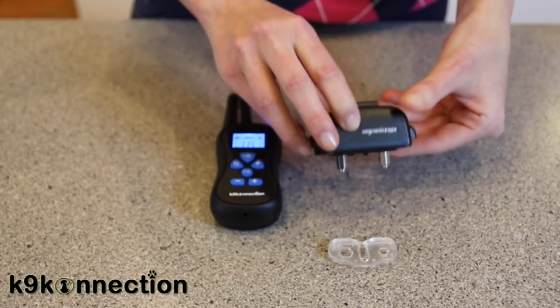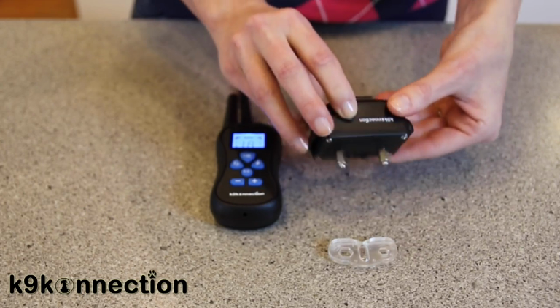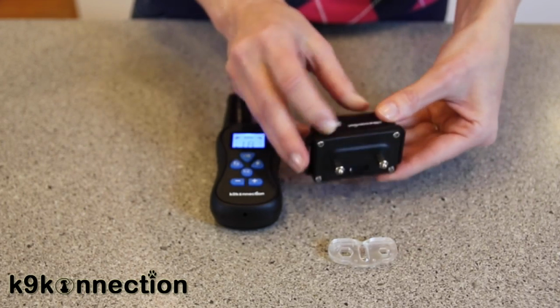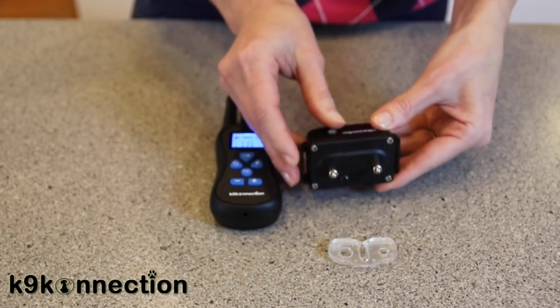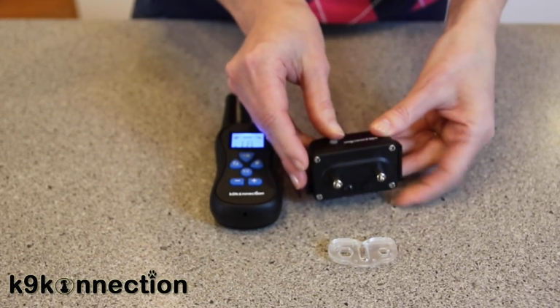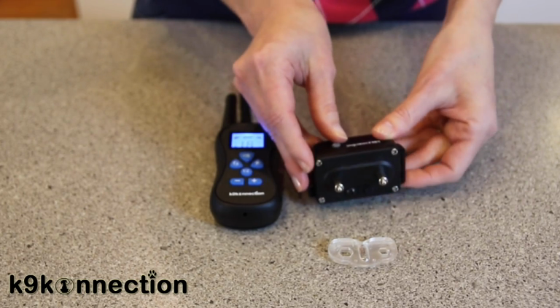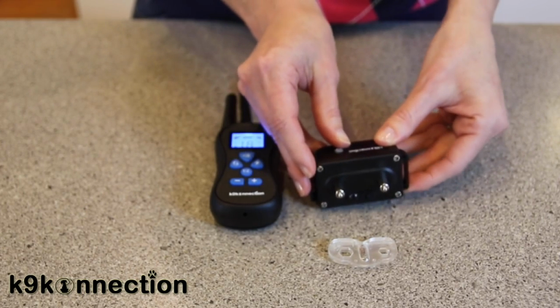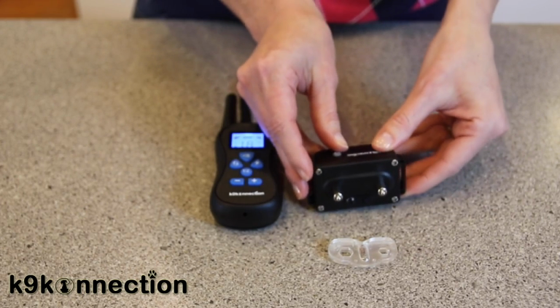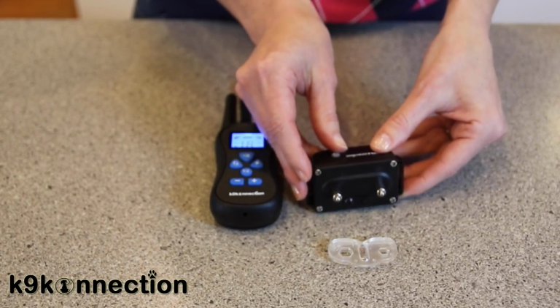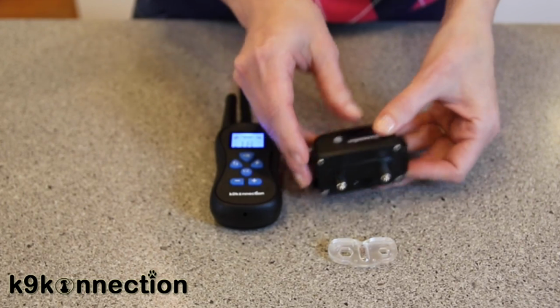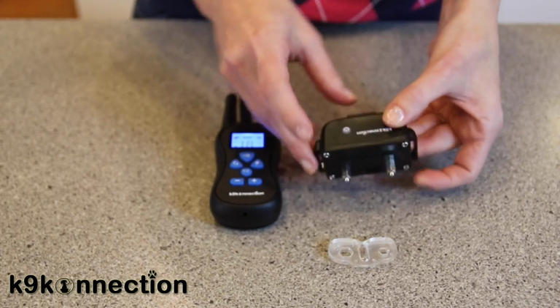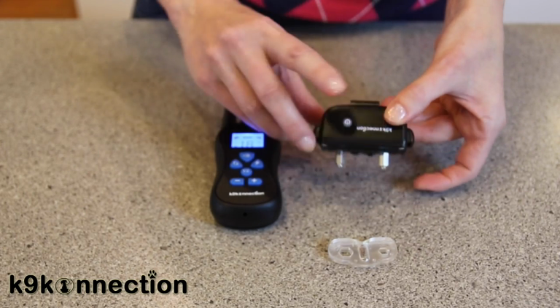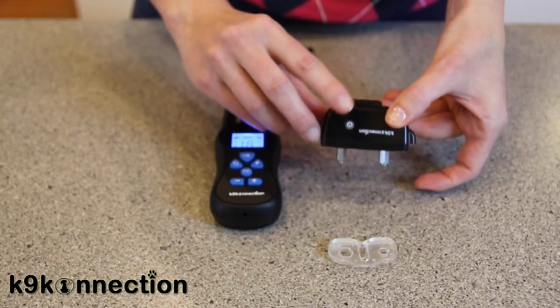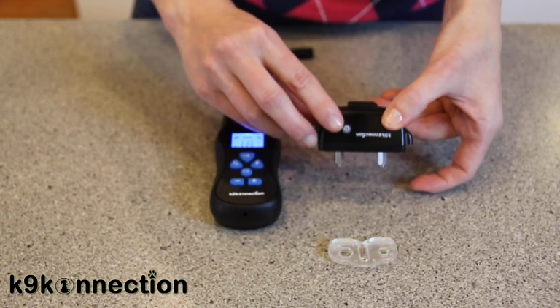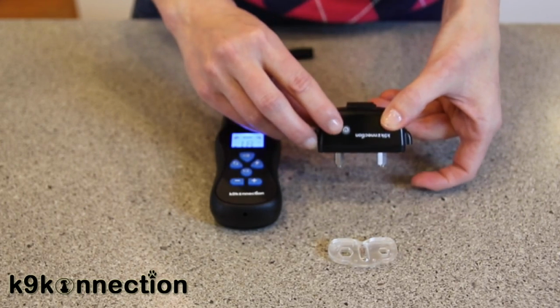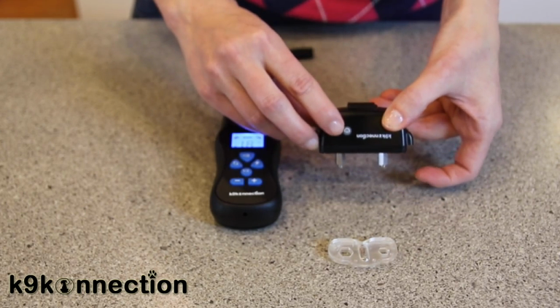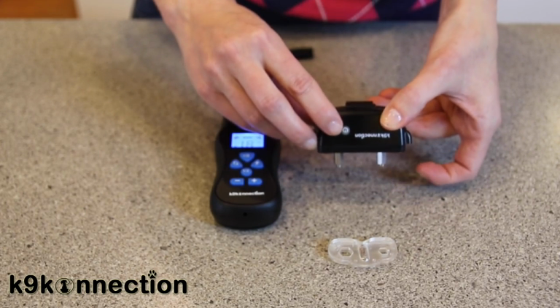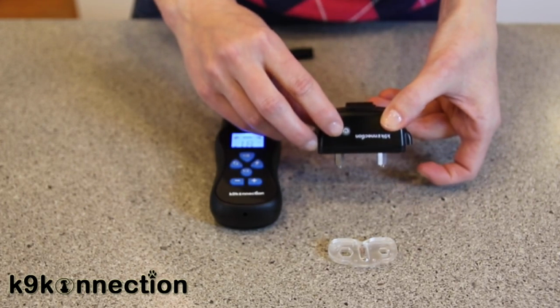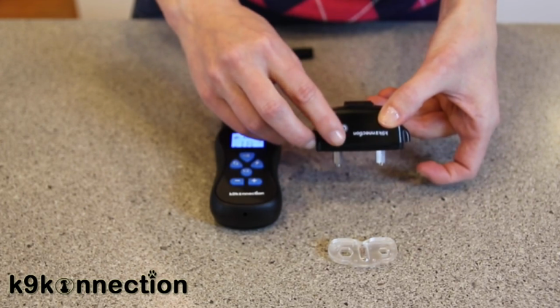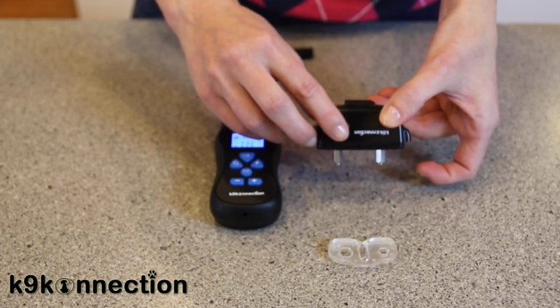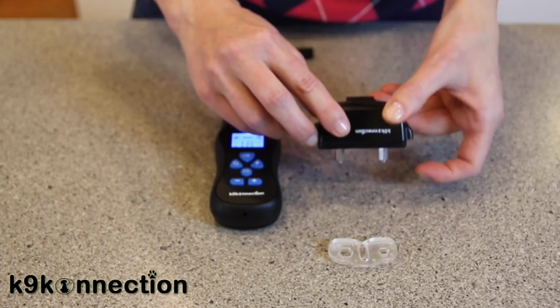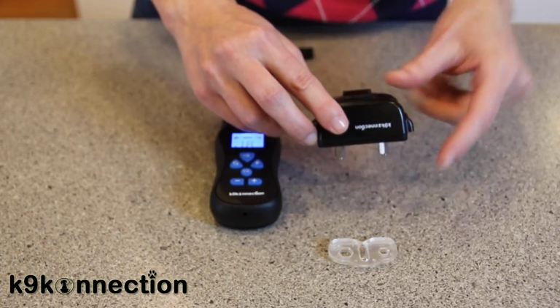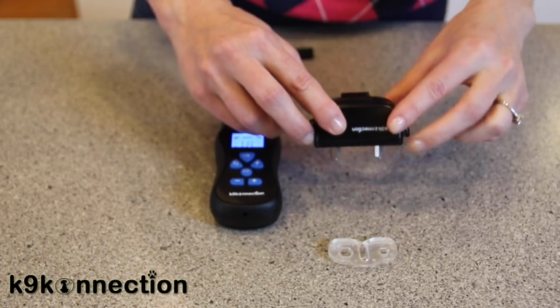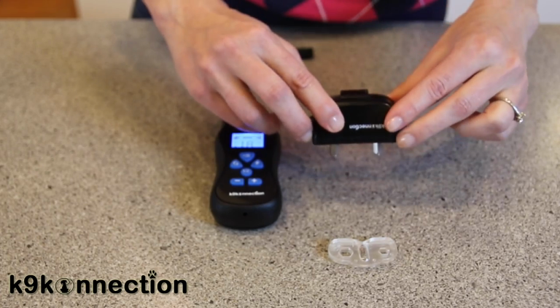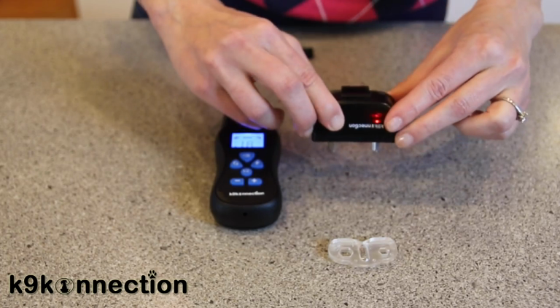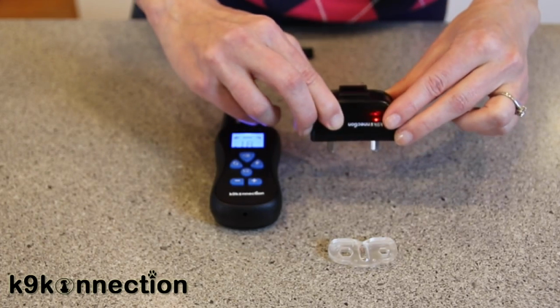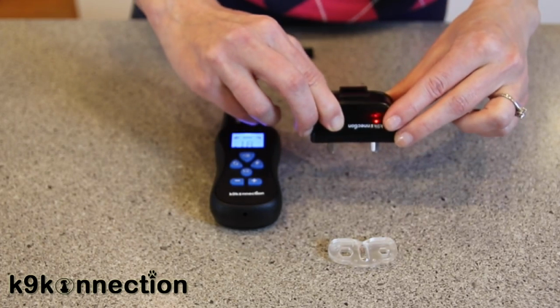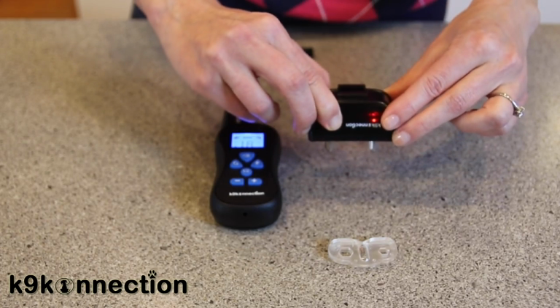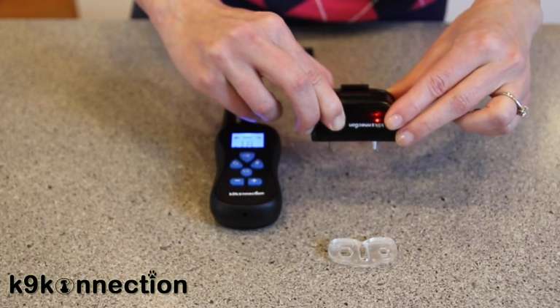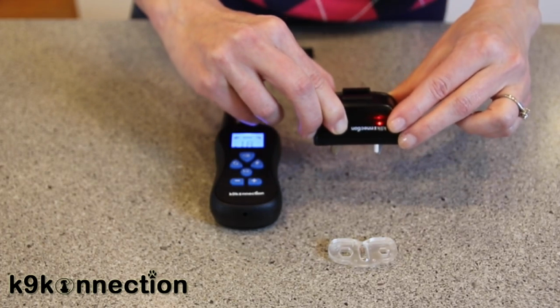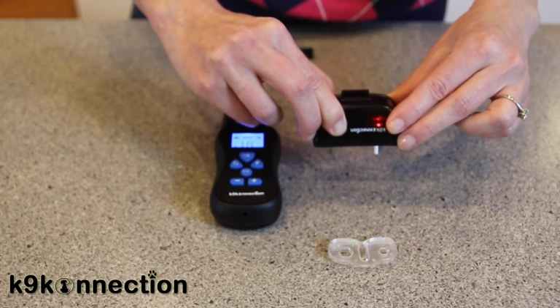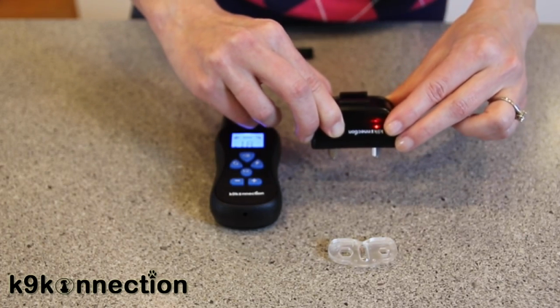To turn the collar back off, simply hold the on-off button until the red LED light shuts off.